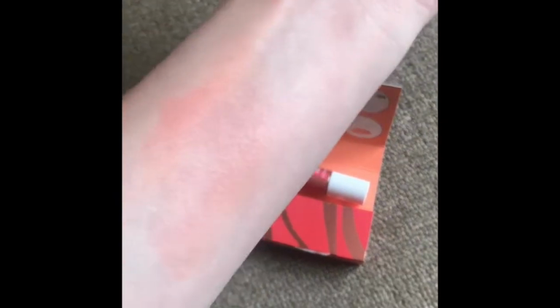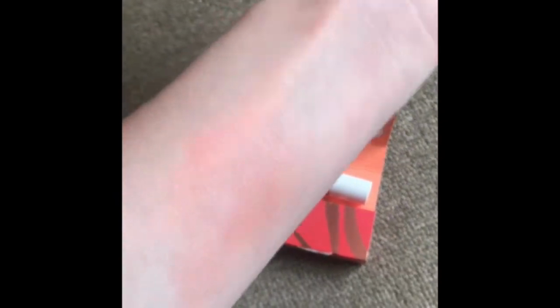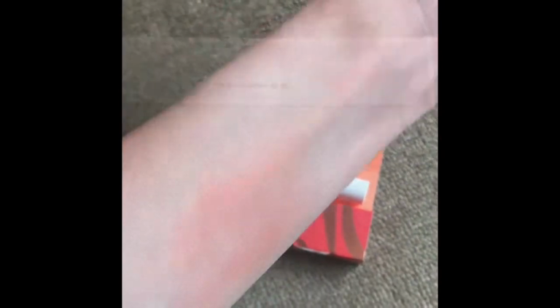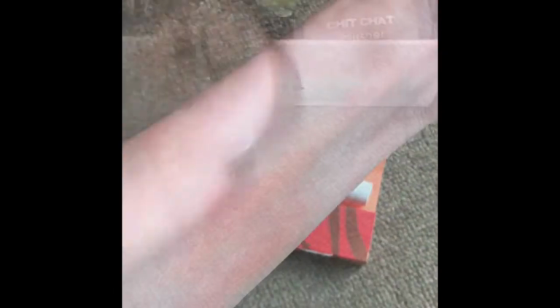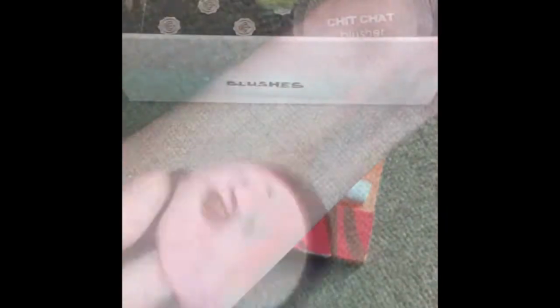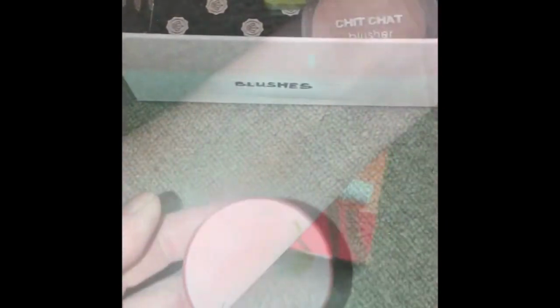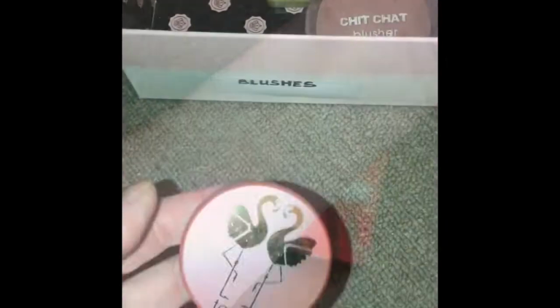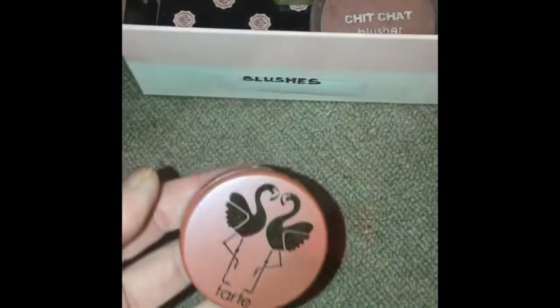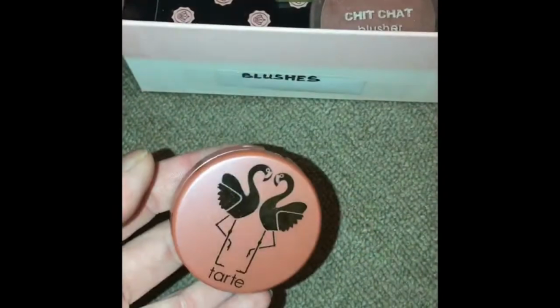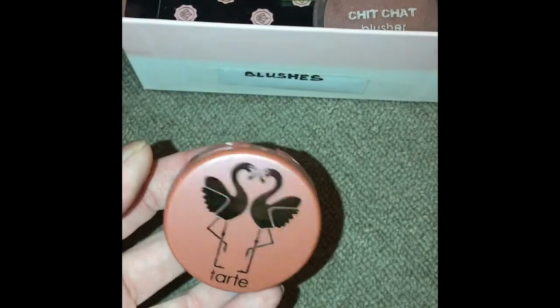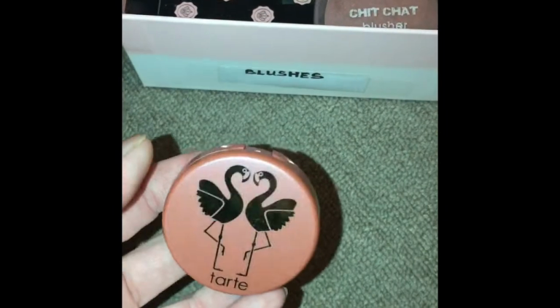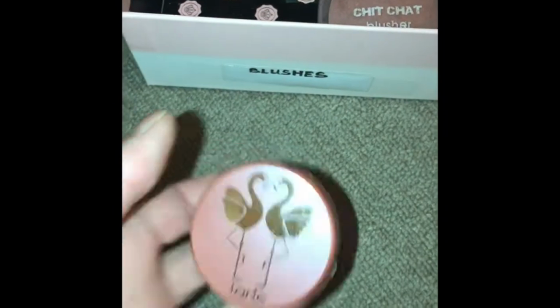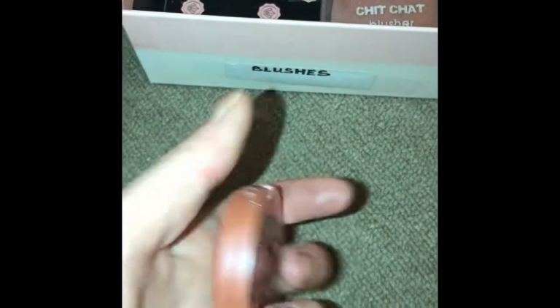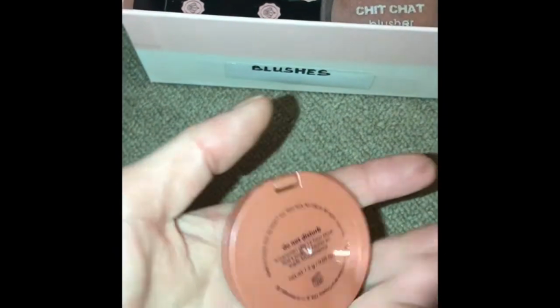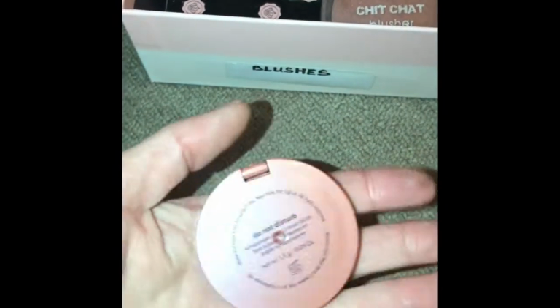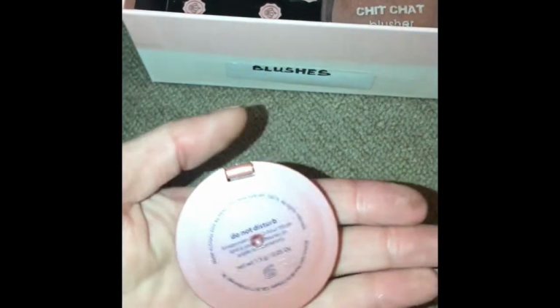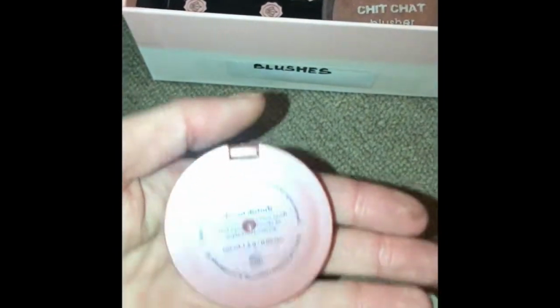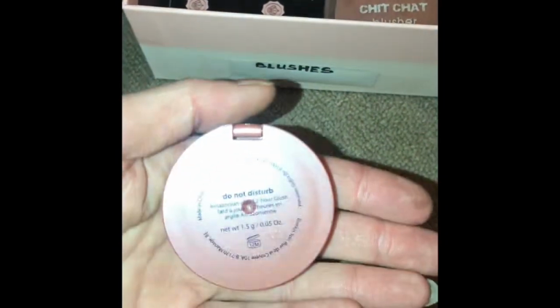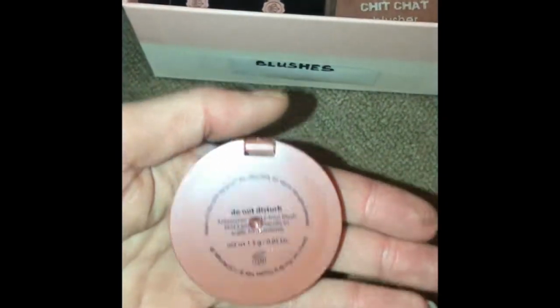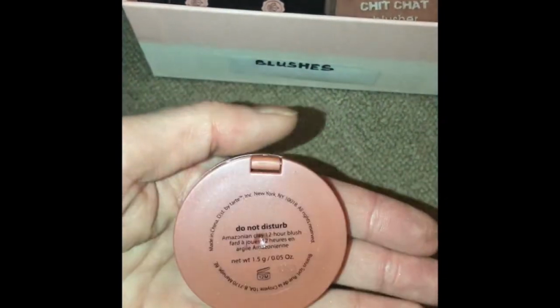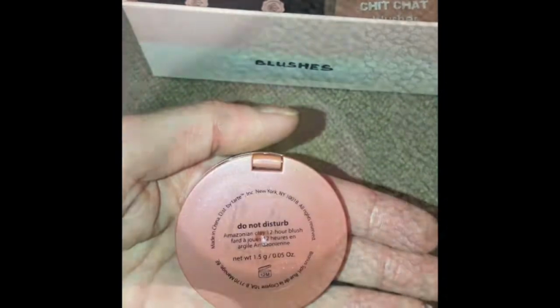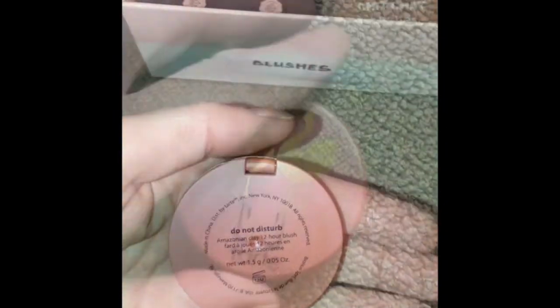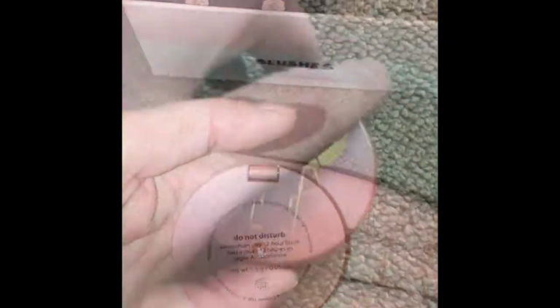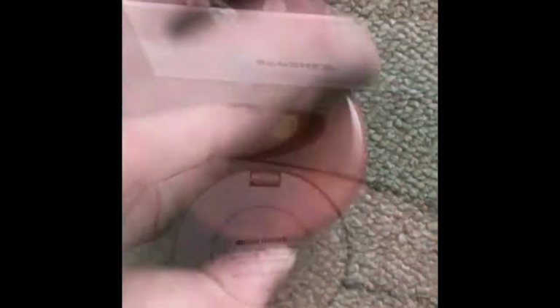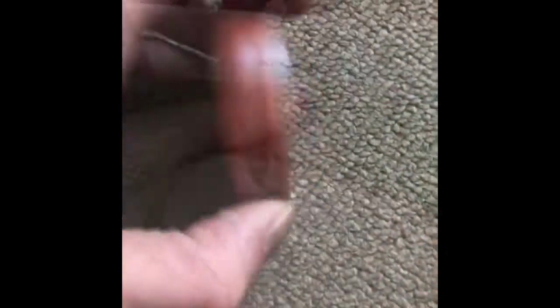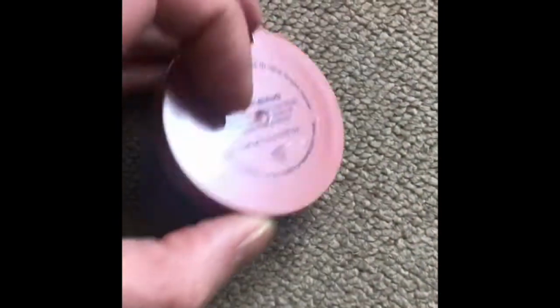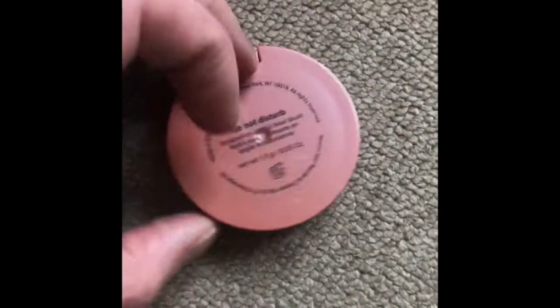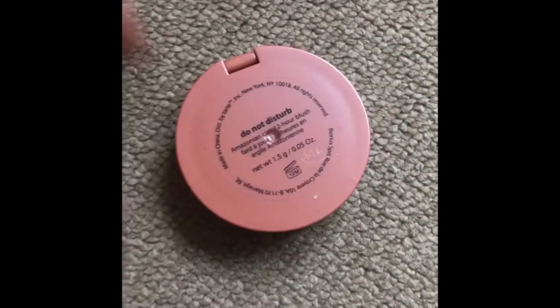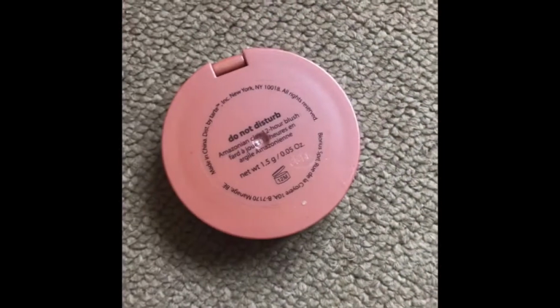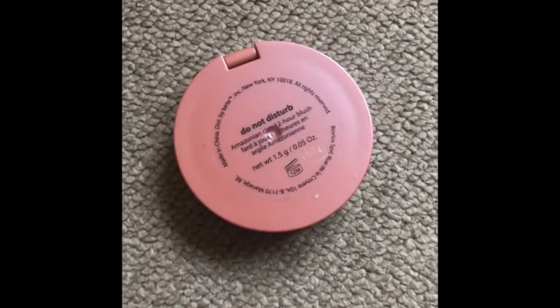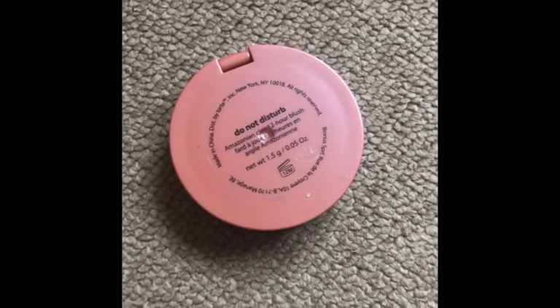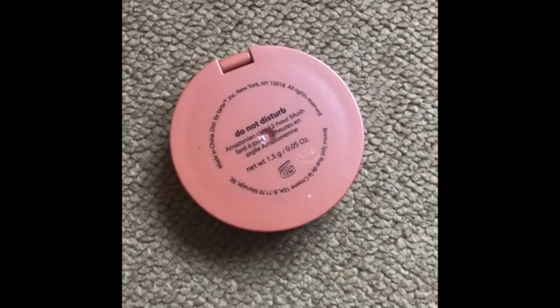This next one is by Tarte and it's Do Not Disturb. It's a powdered blush.